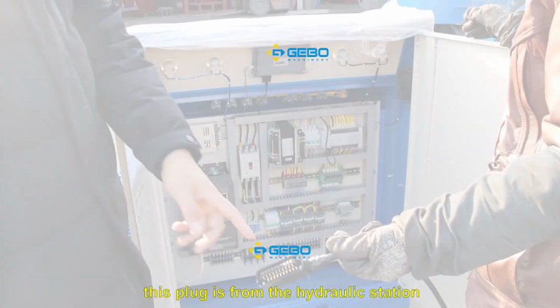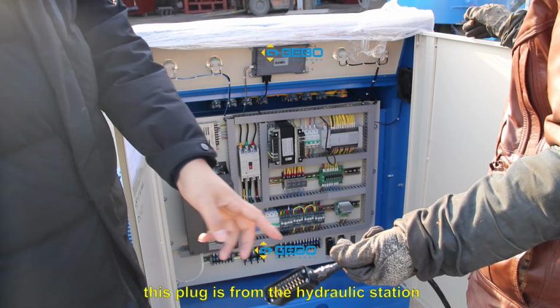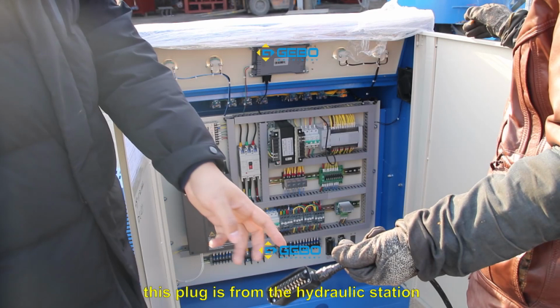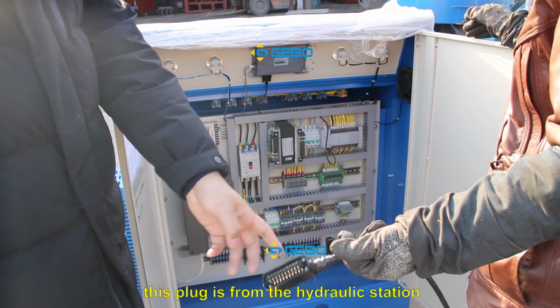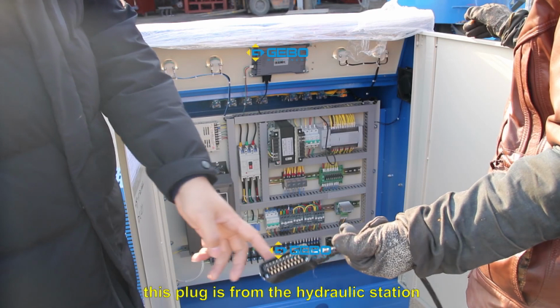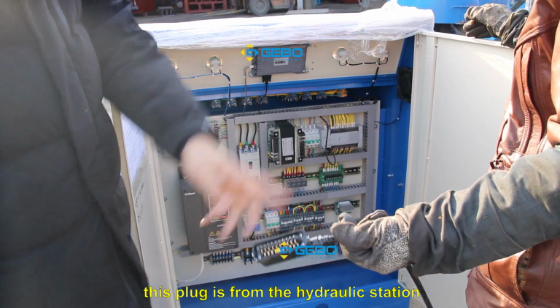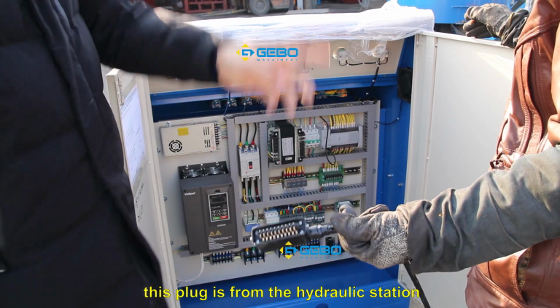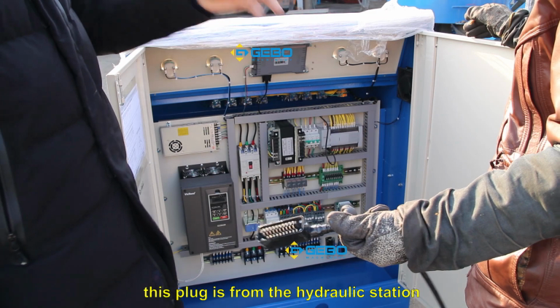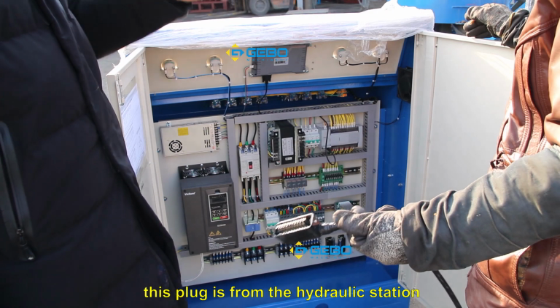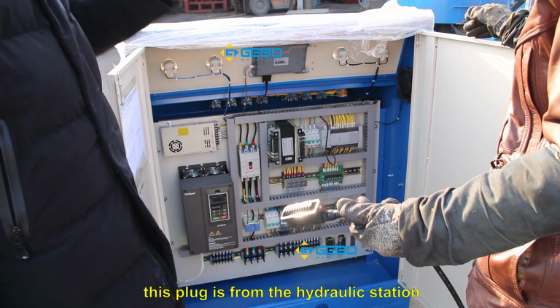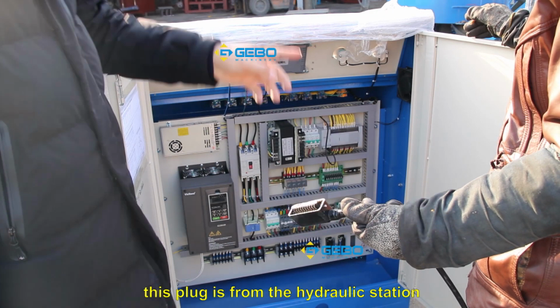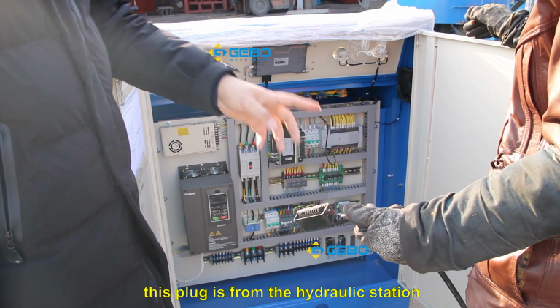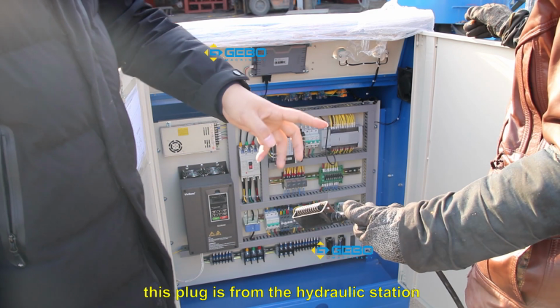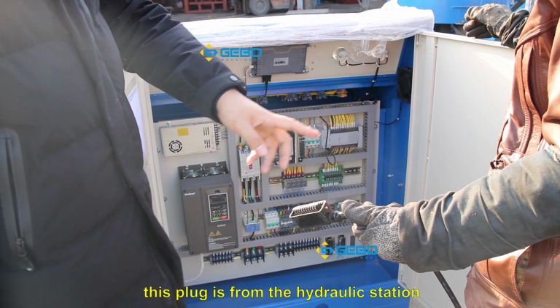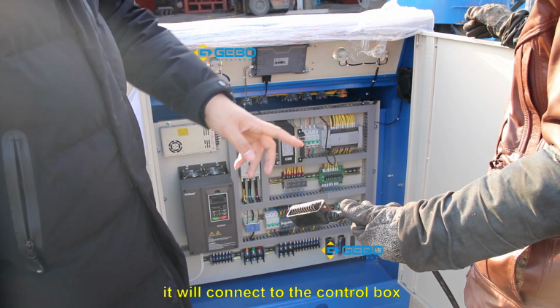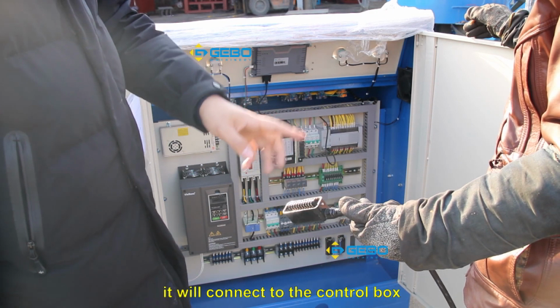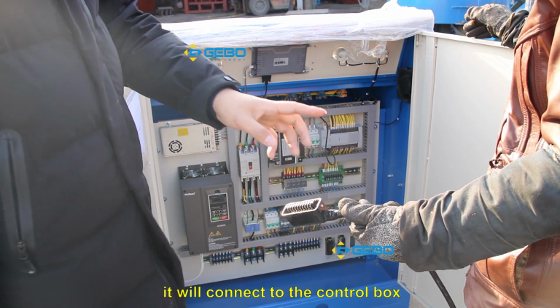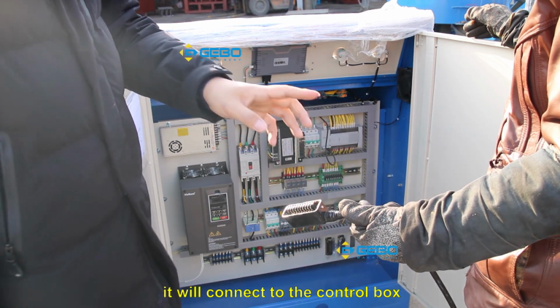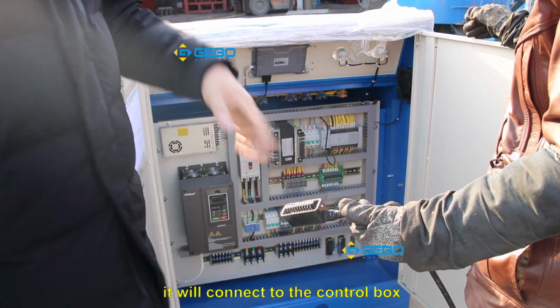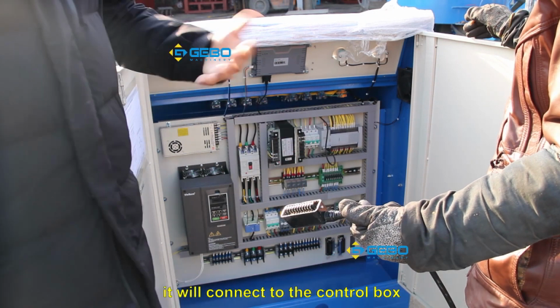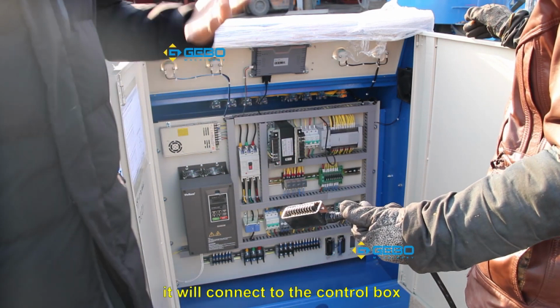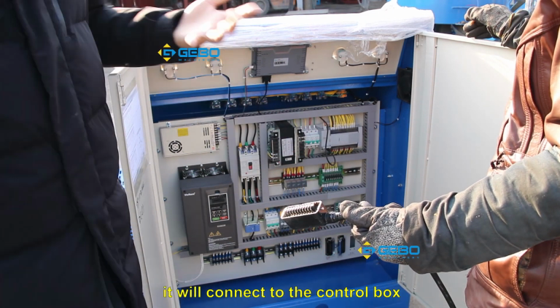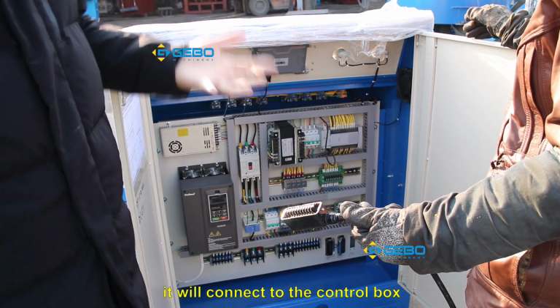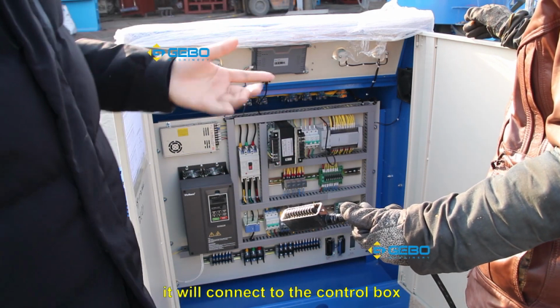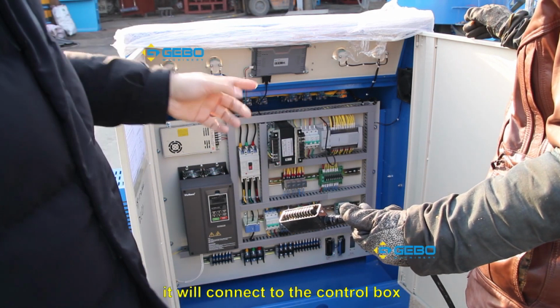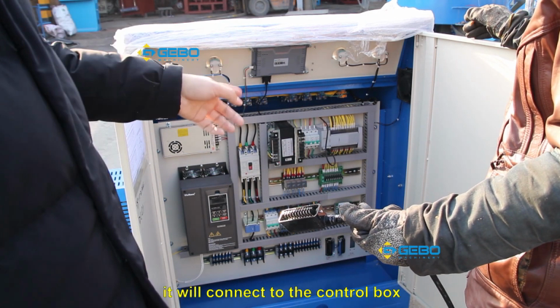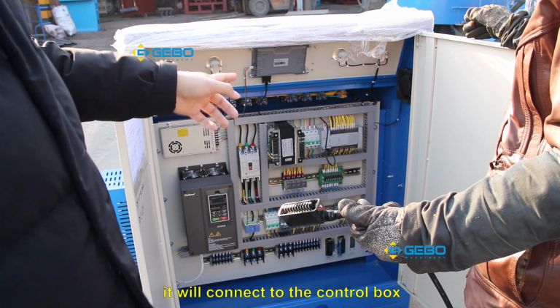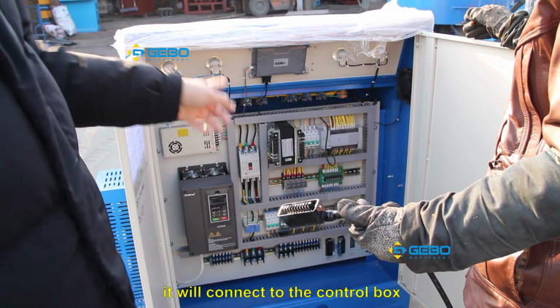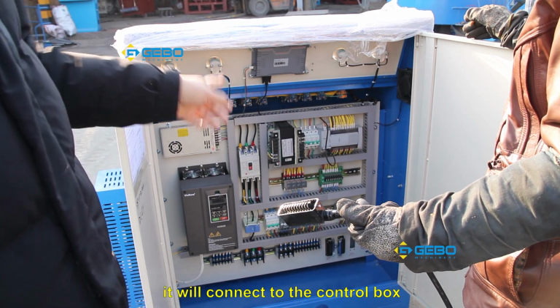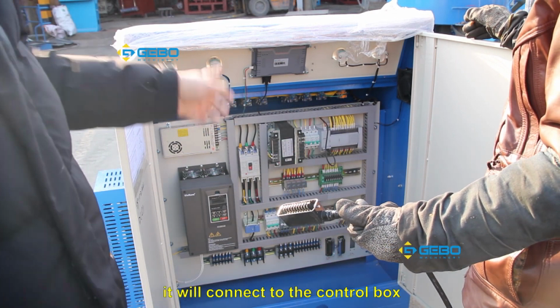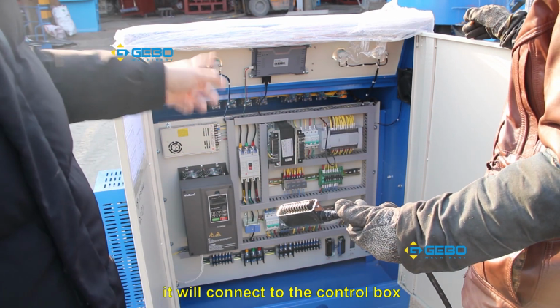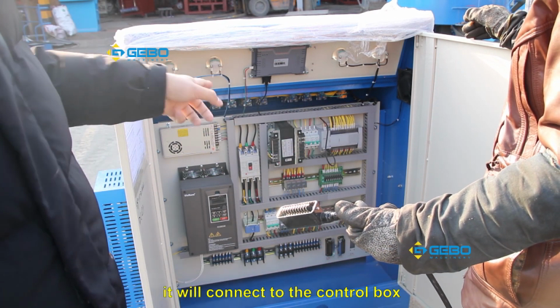This plugger is from the hydraulic station. It will connect to the control box.